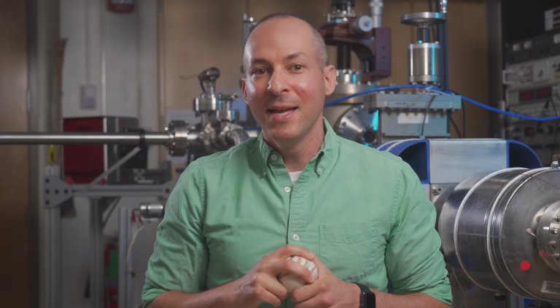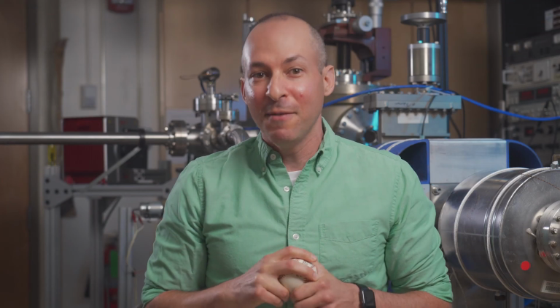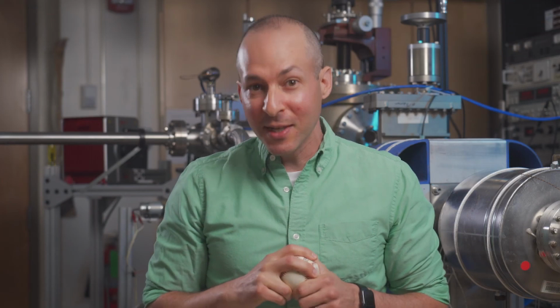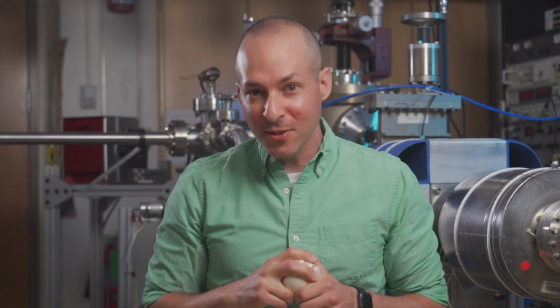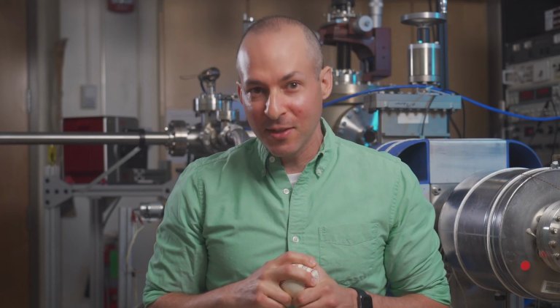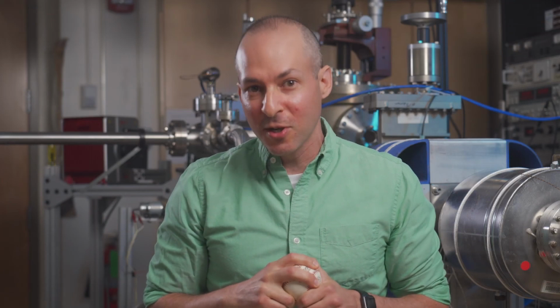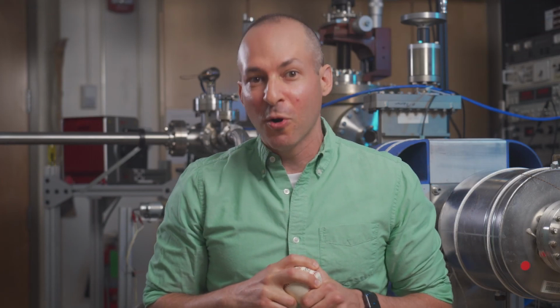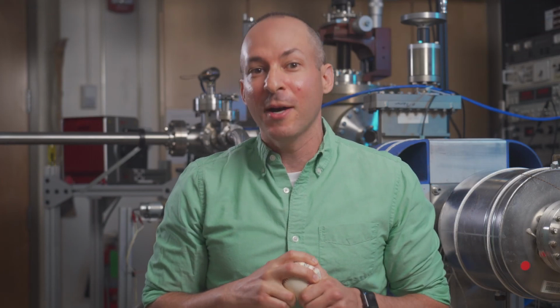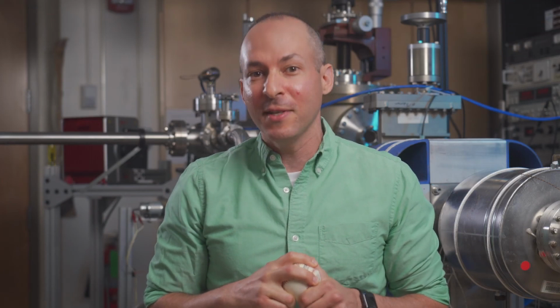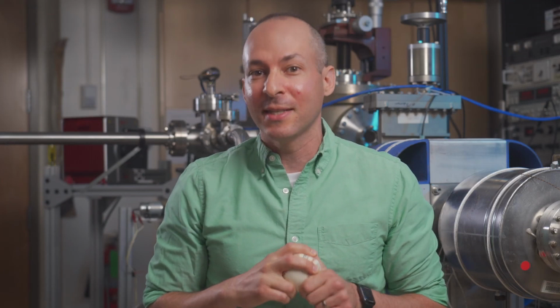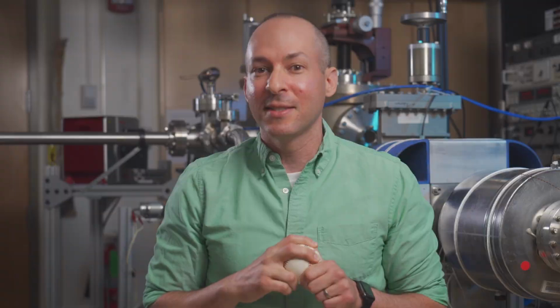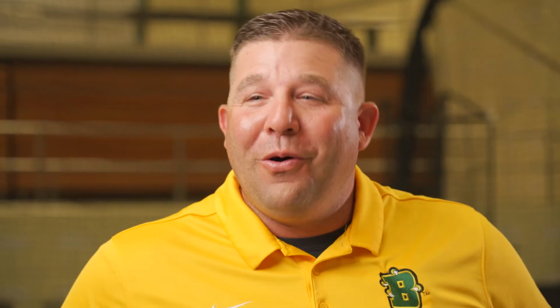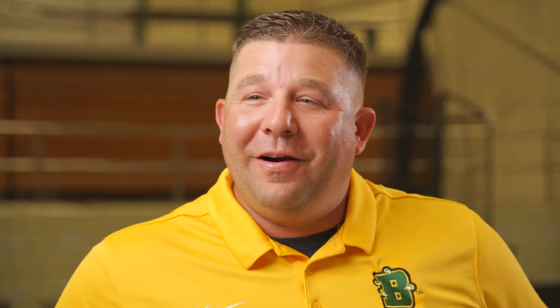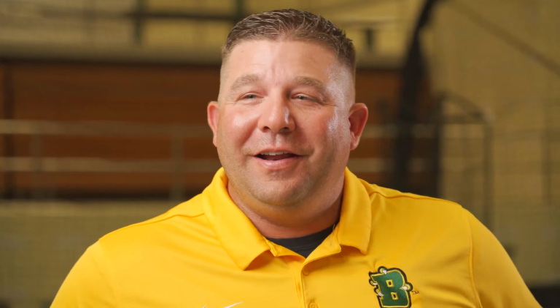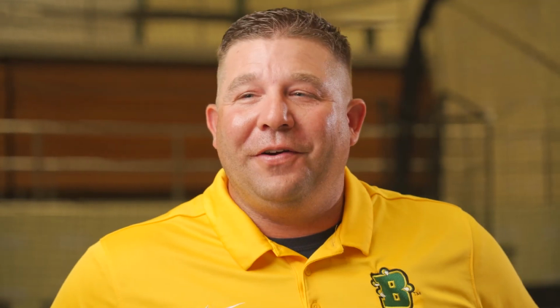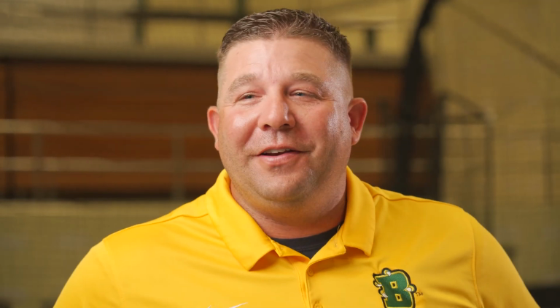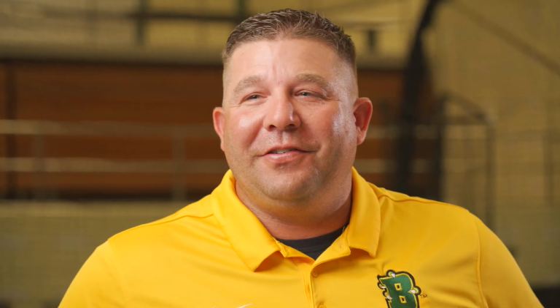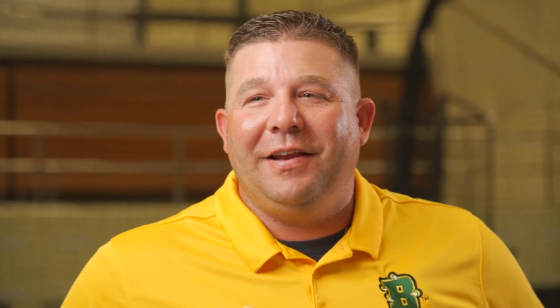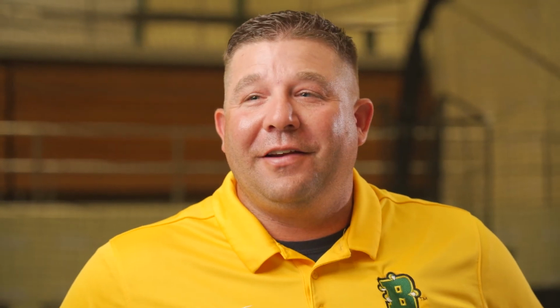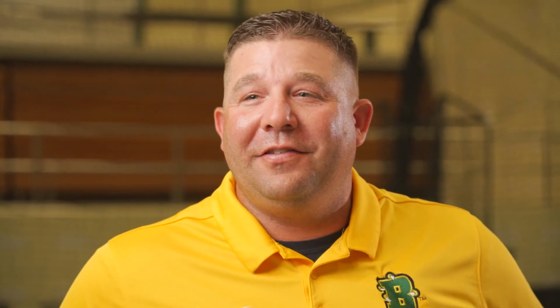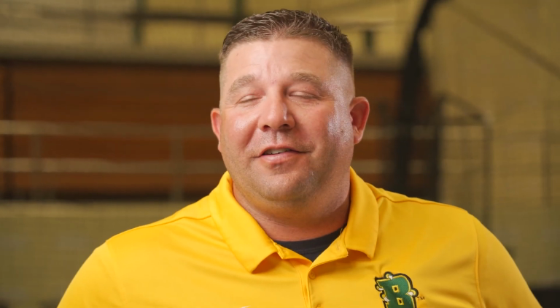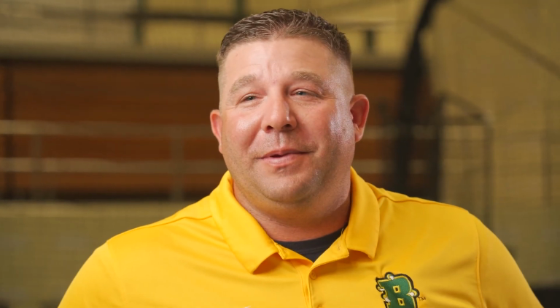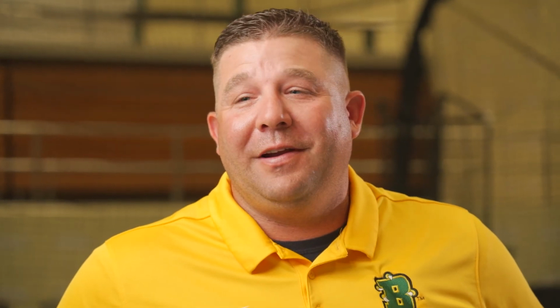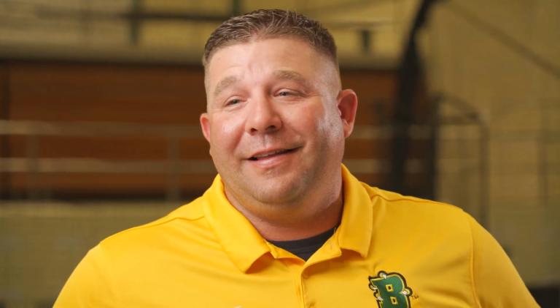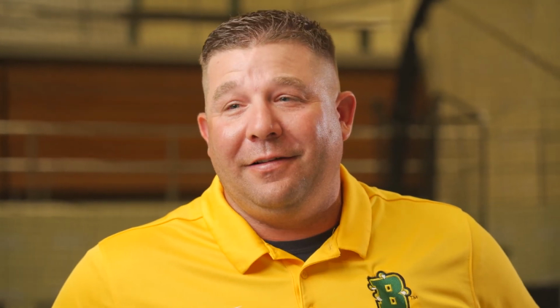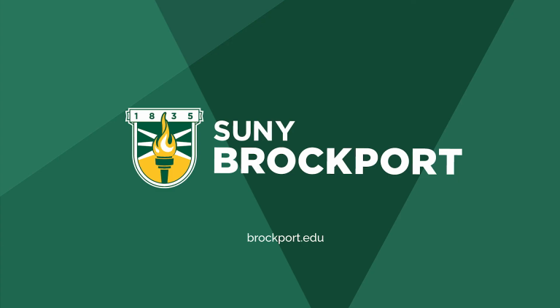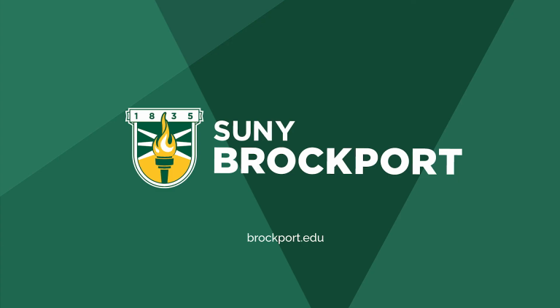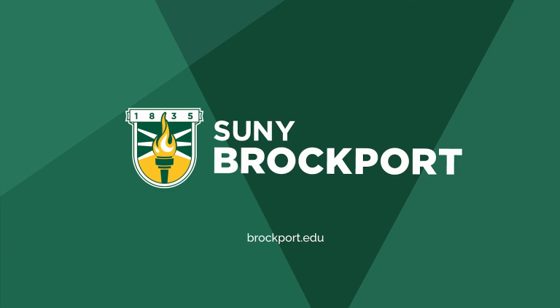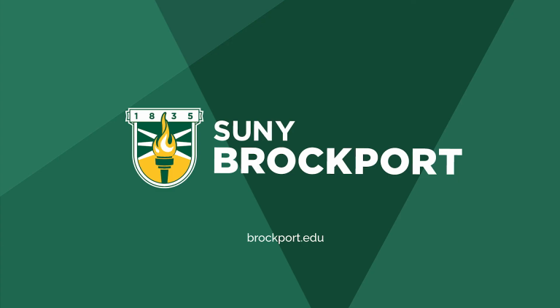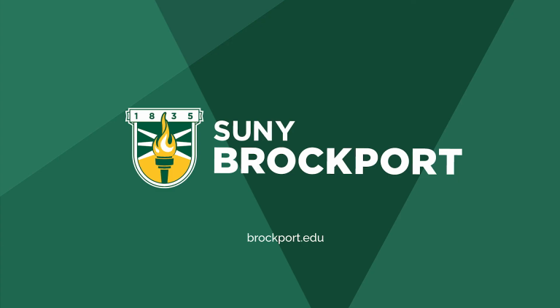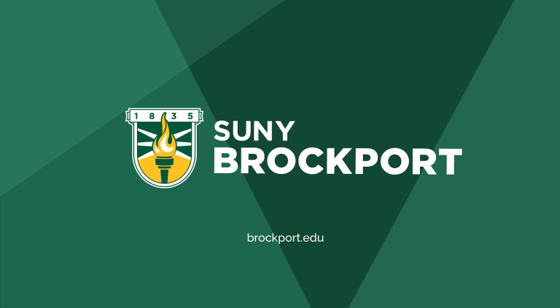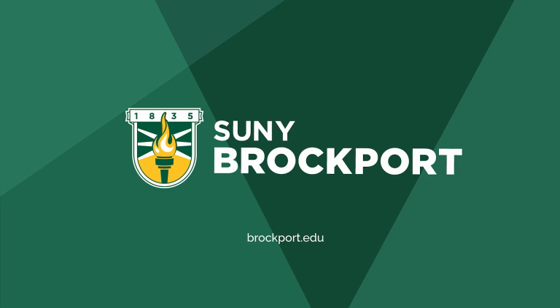If you're interested in learning more about physics, or if you're interested in increasing your spin rate legally, take a look at SUNY Brockport.